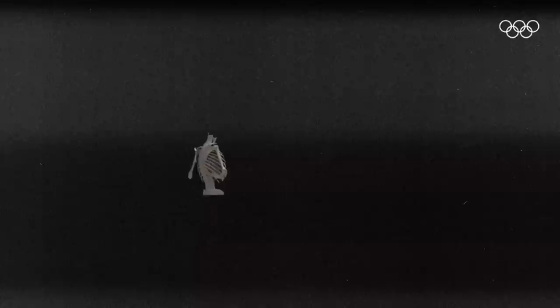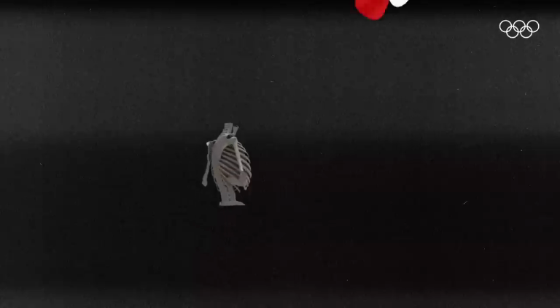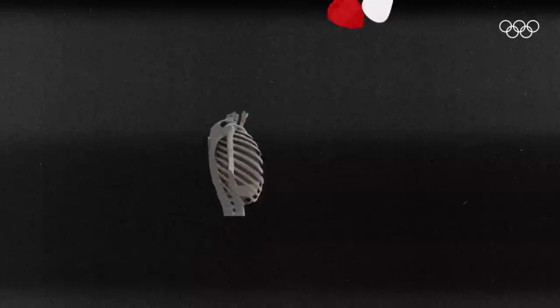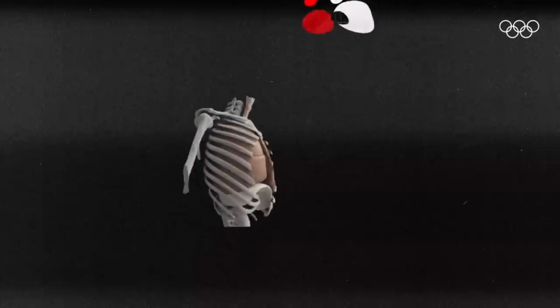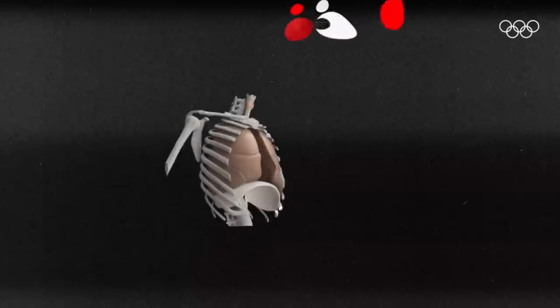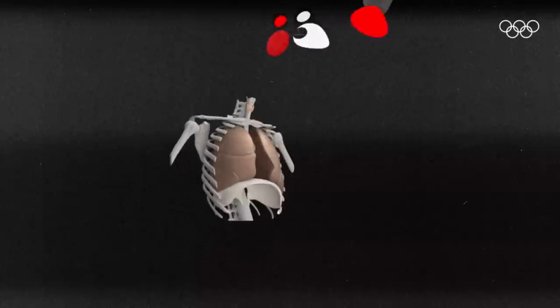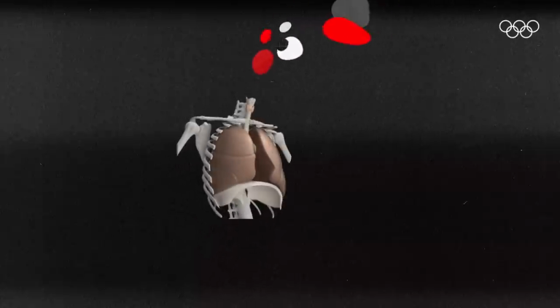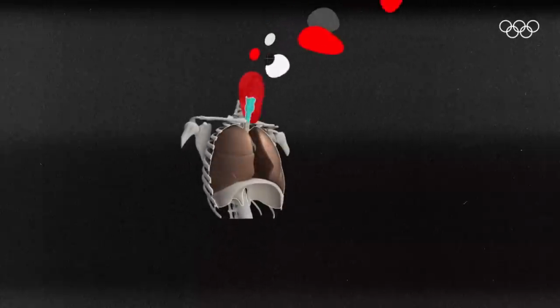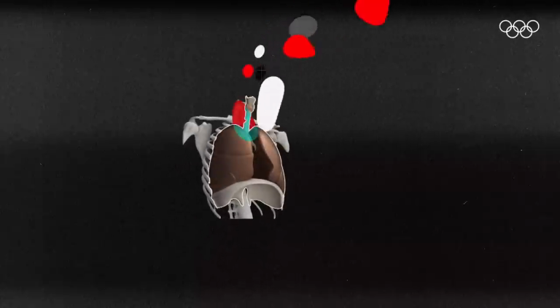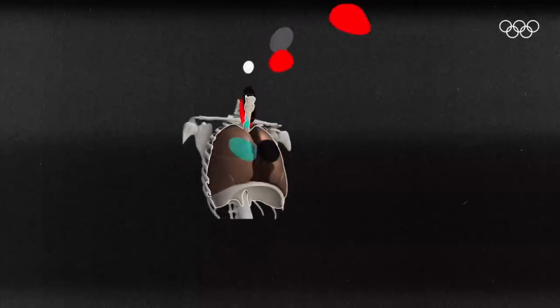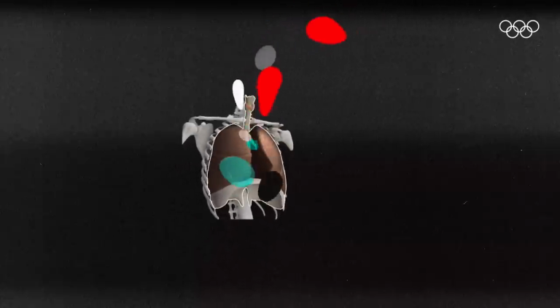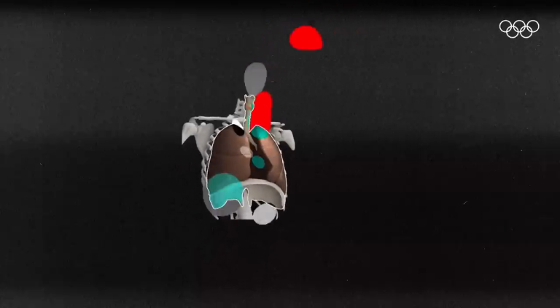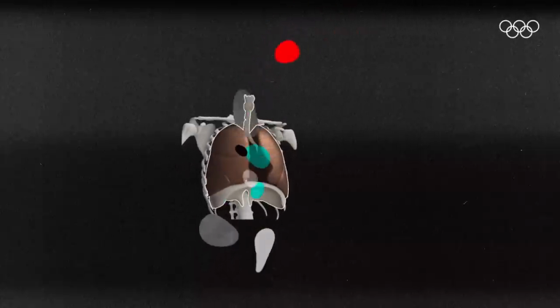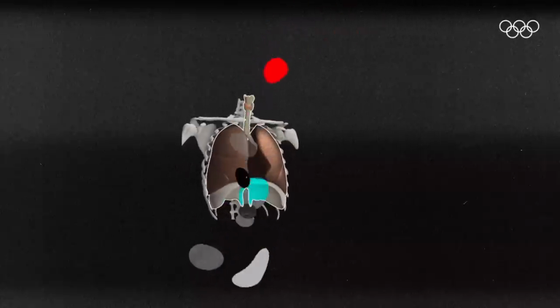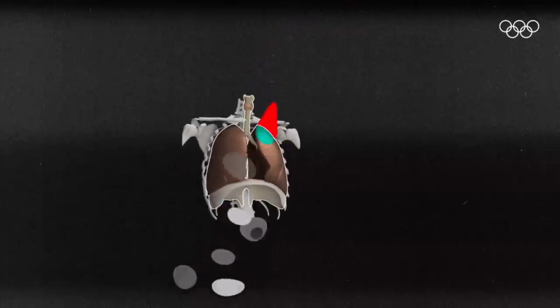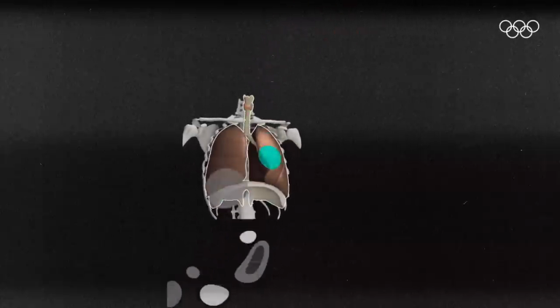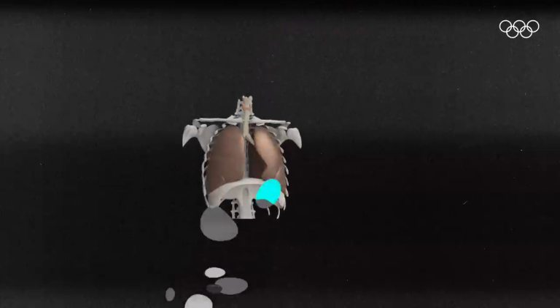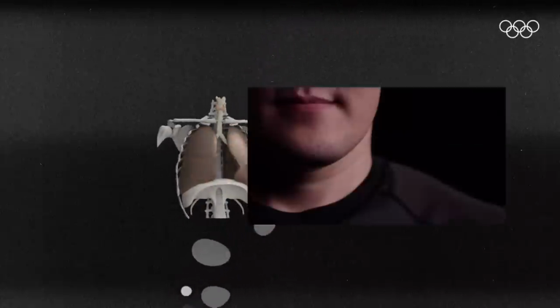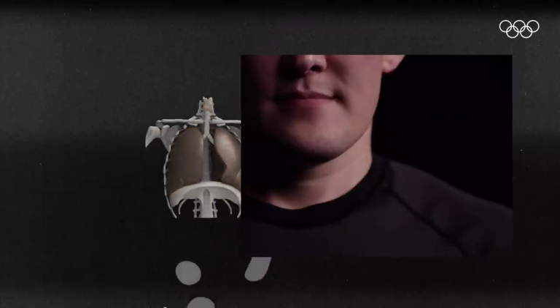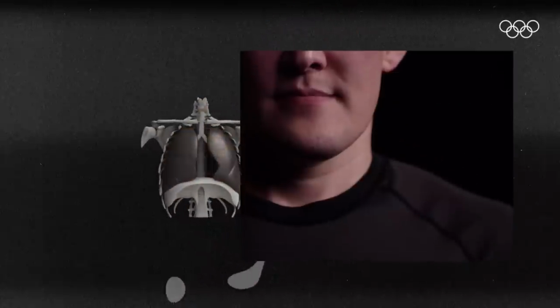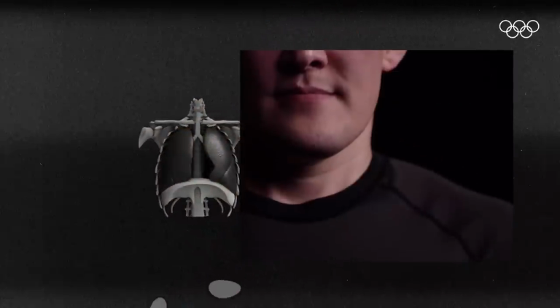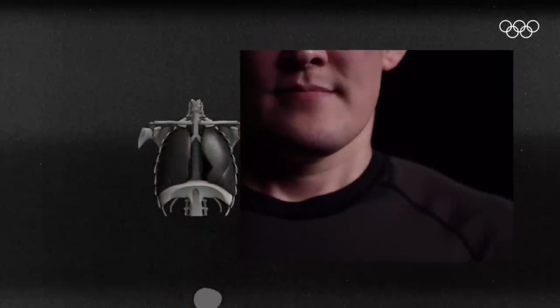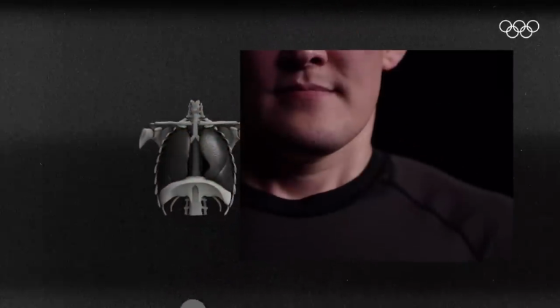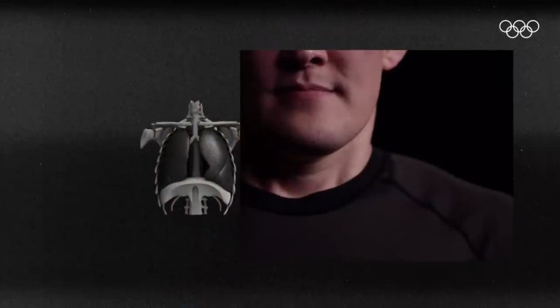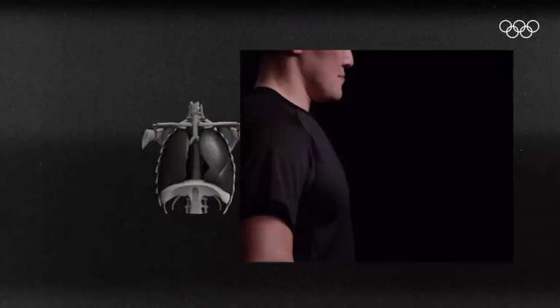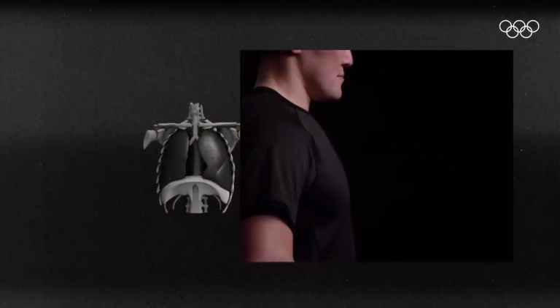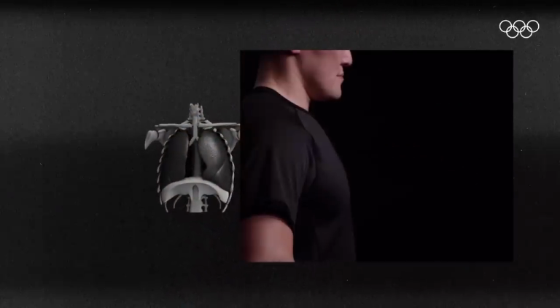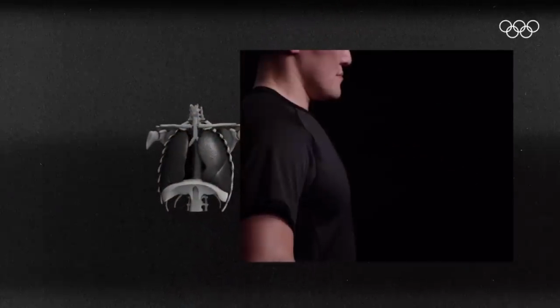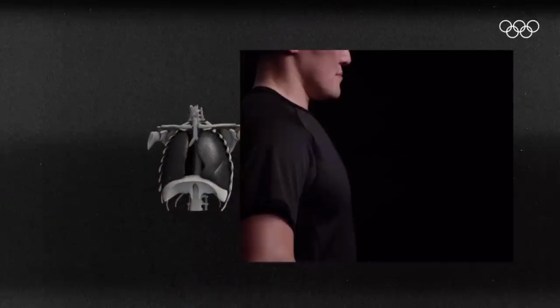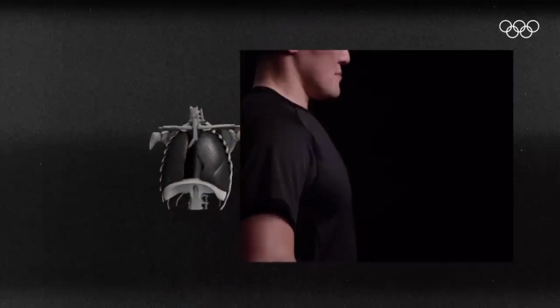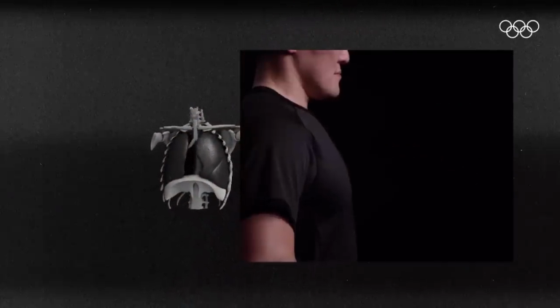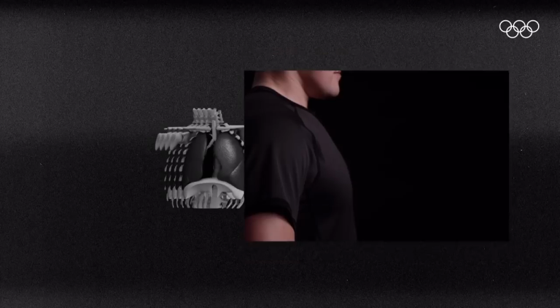It is important to breathe while stretching. This helps the oxygen get to your blood and muscles.